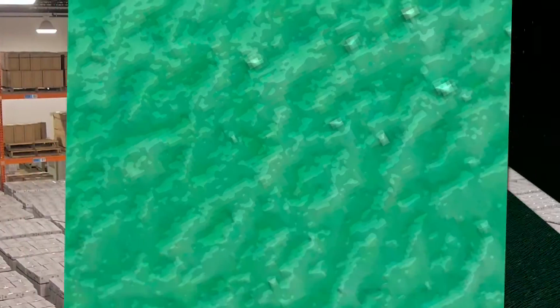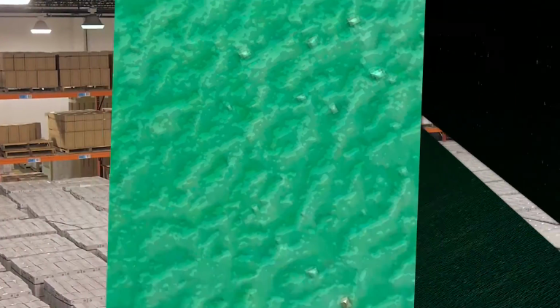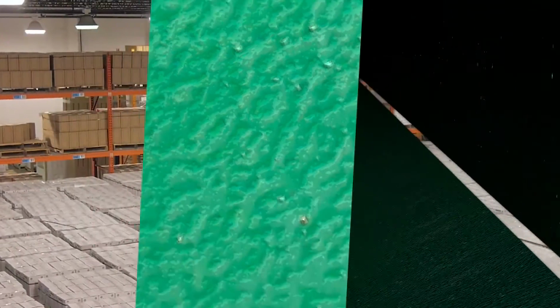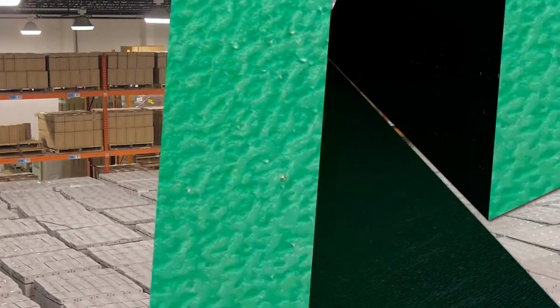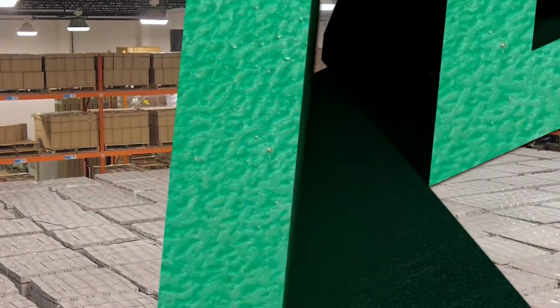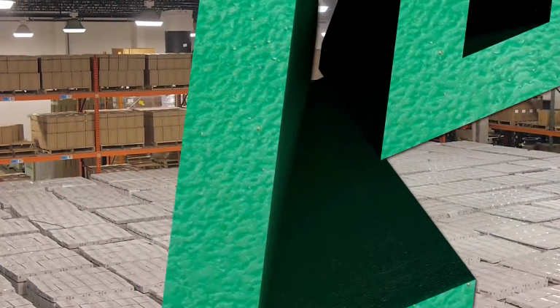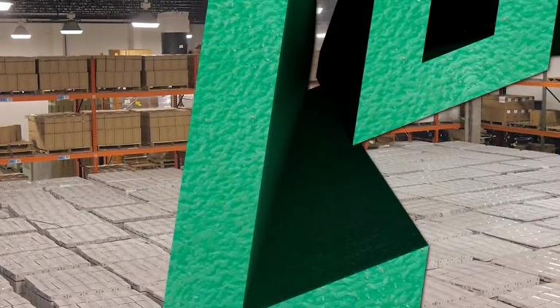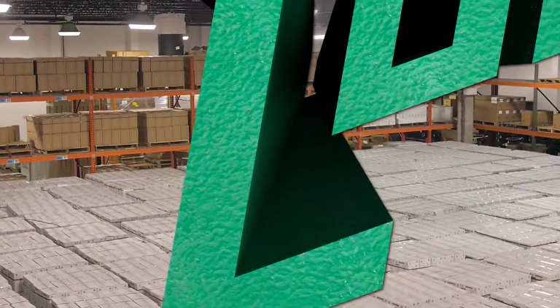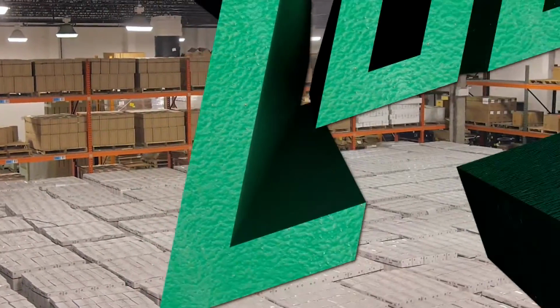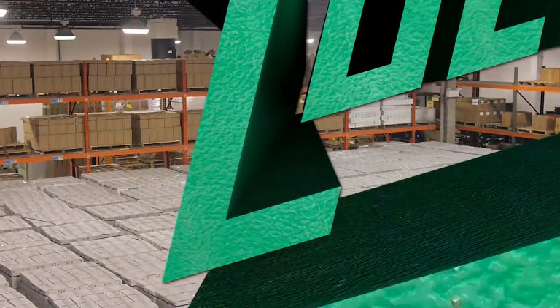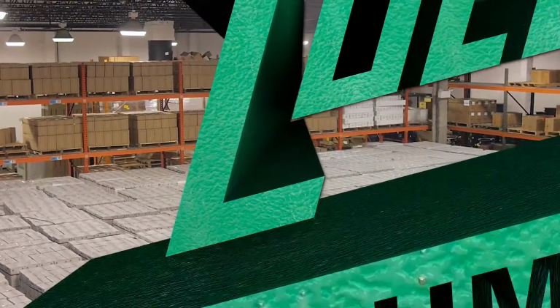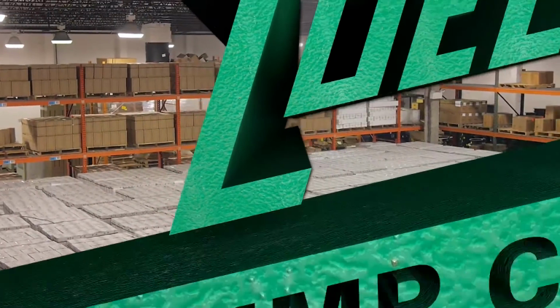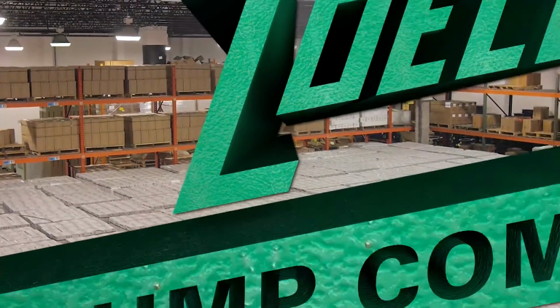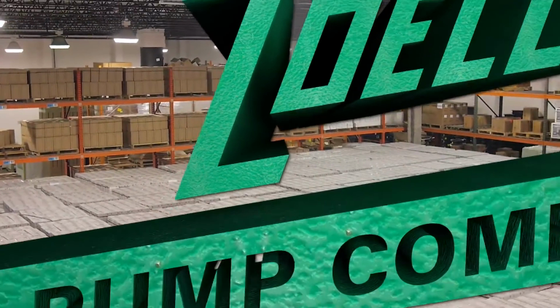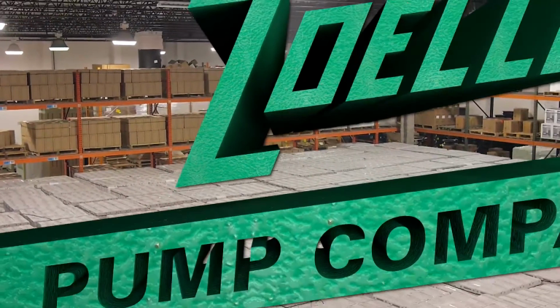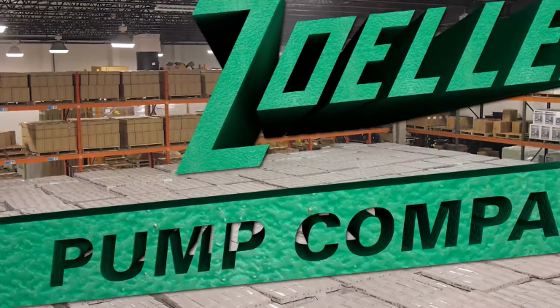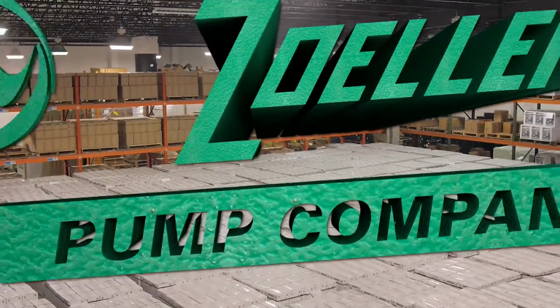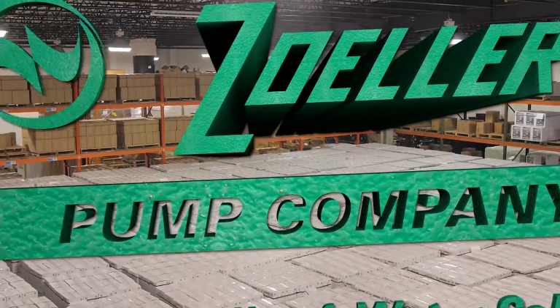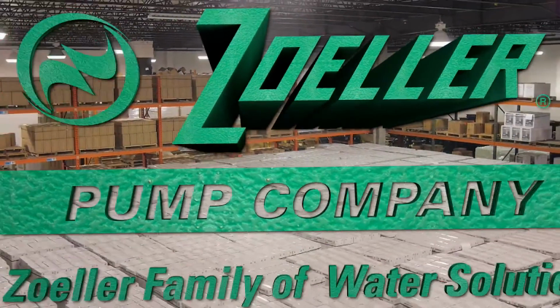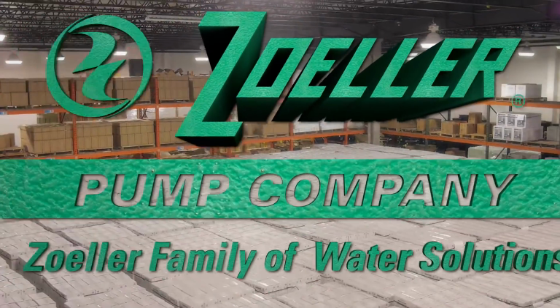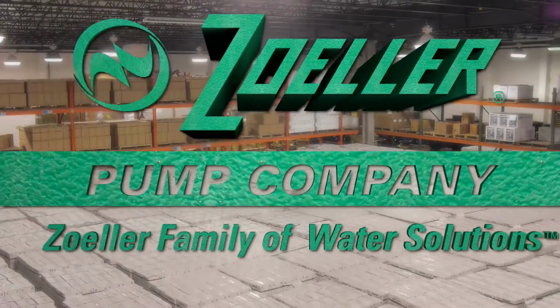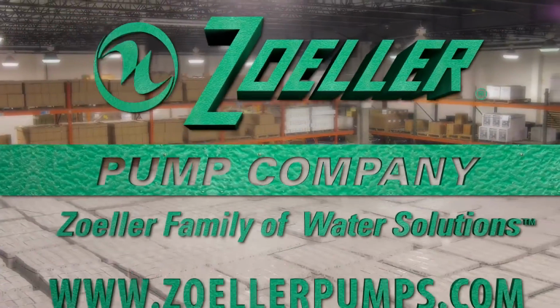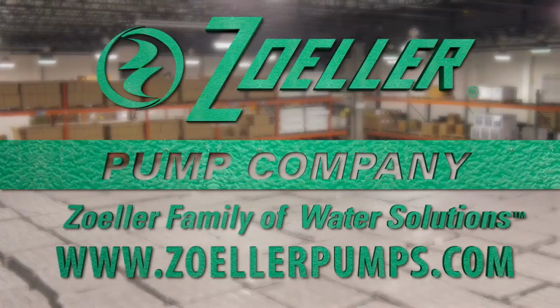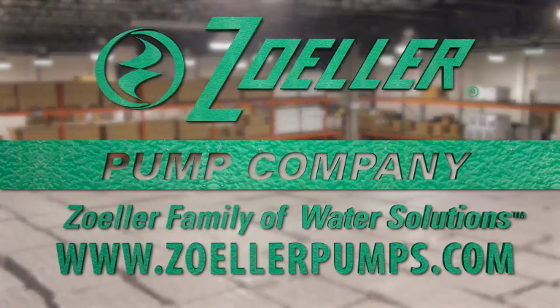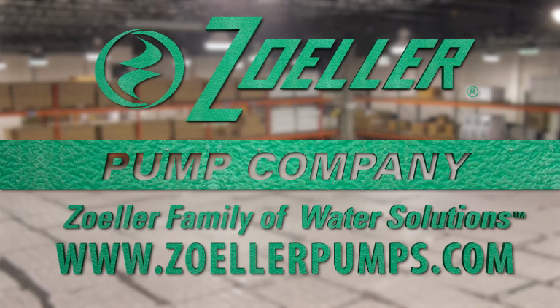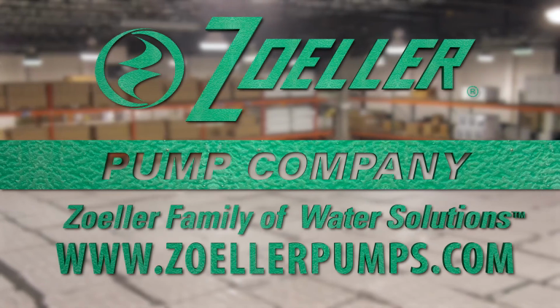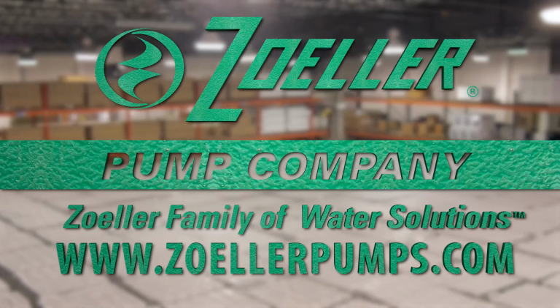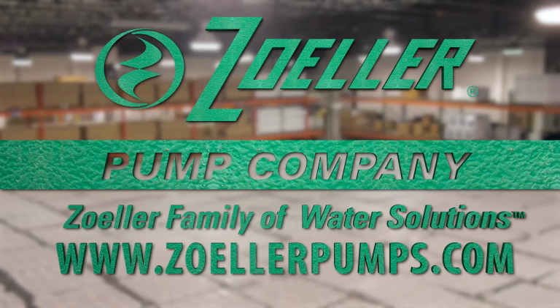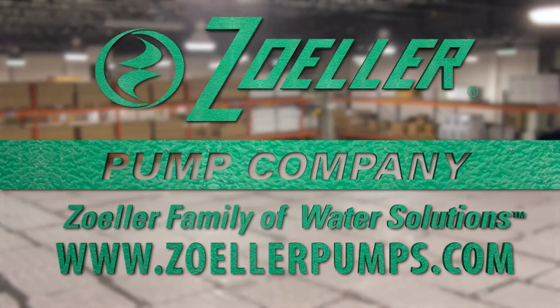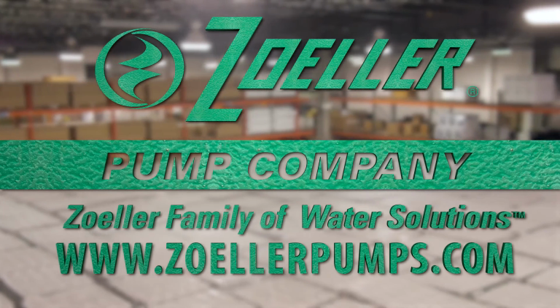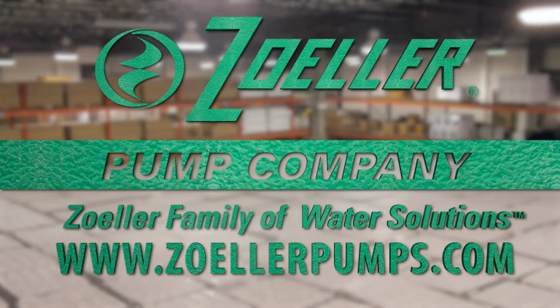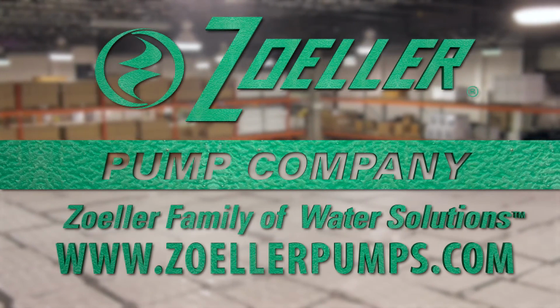Don't get swamped by a flooded basement. Visit your local Zoller plumbing distributor to see what everyone is talking about.